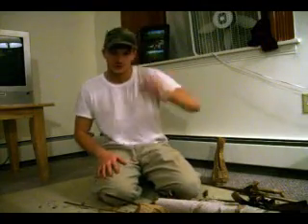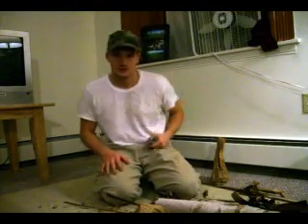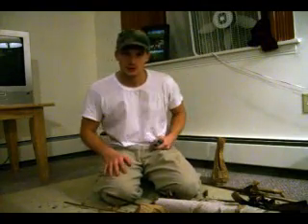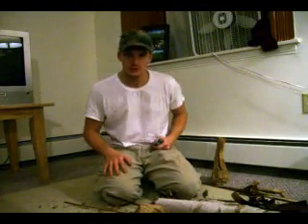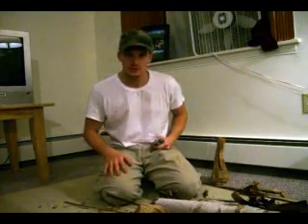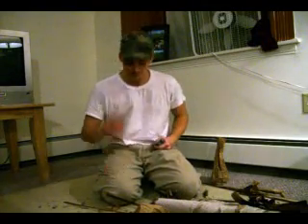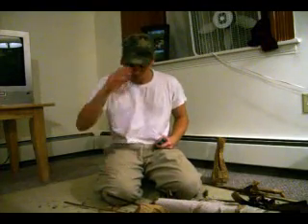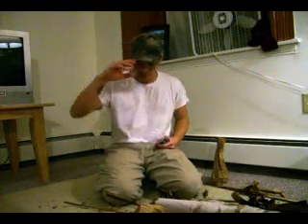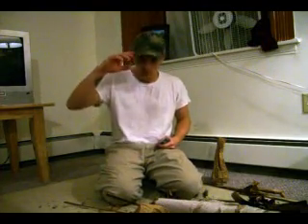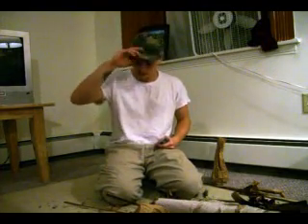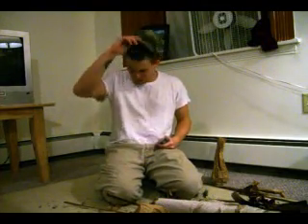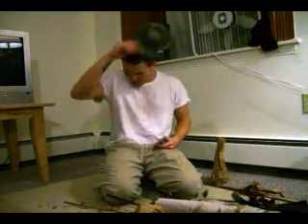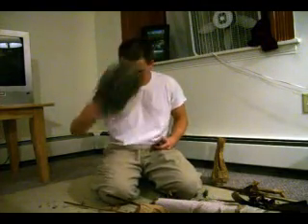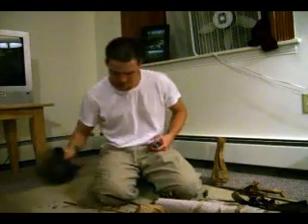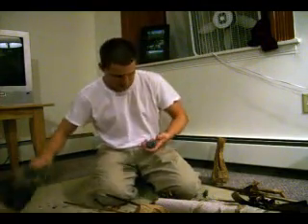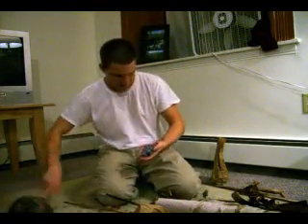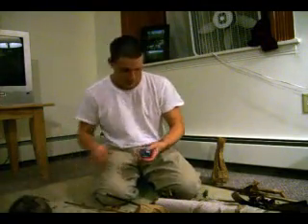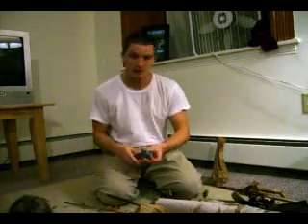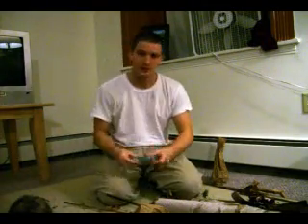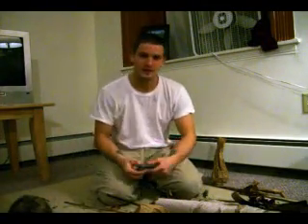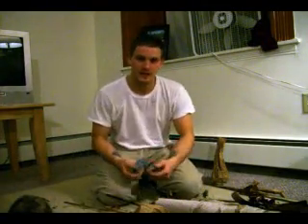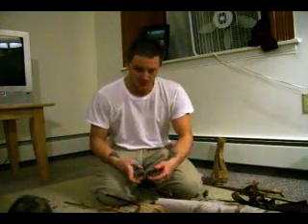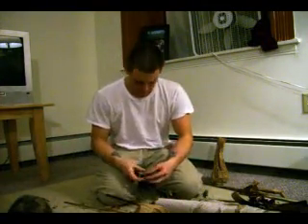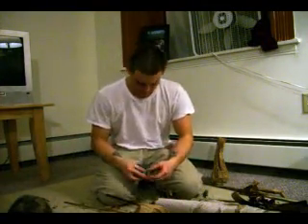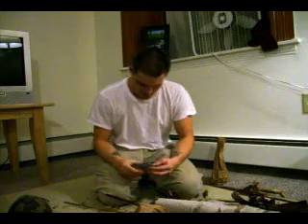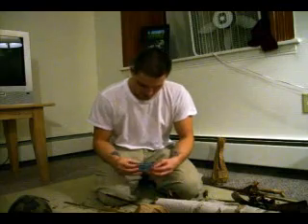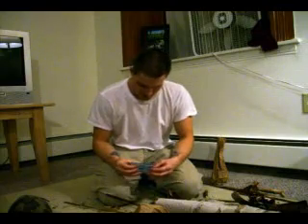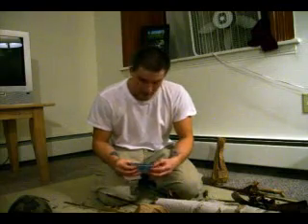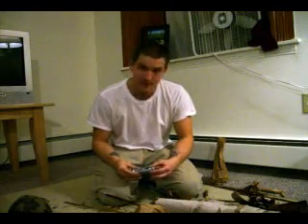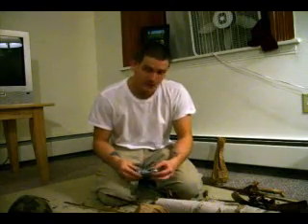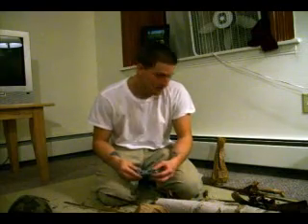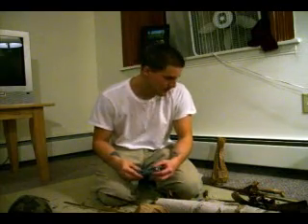Joe from SurvivalTheWild.us here. I finally got internet back so I can start making videos again.